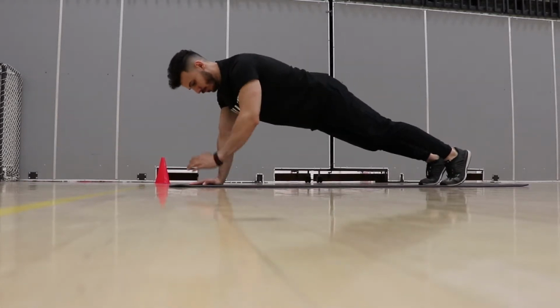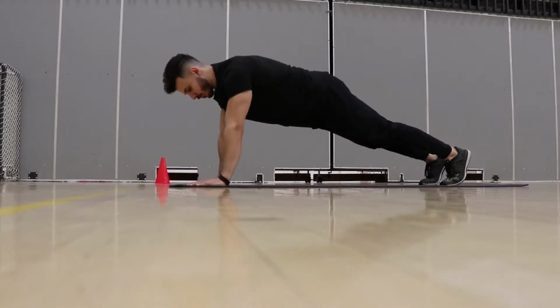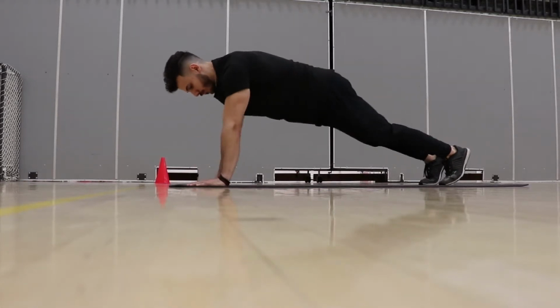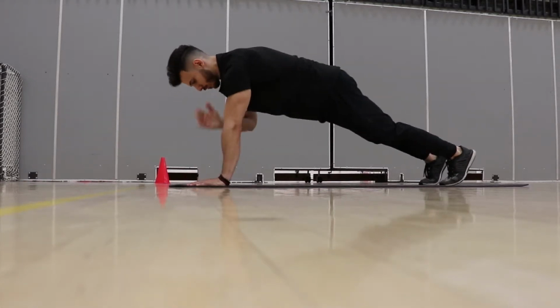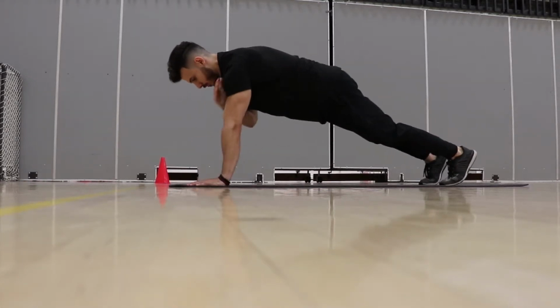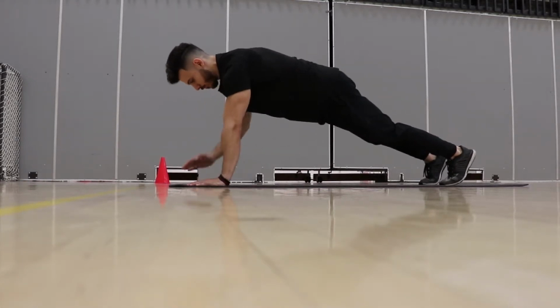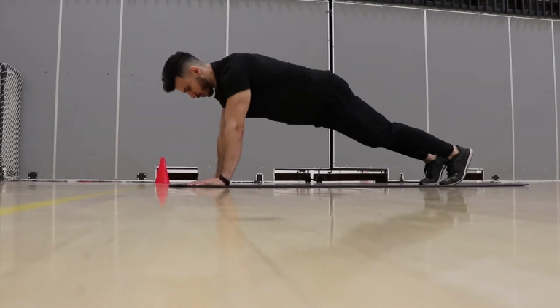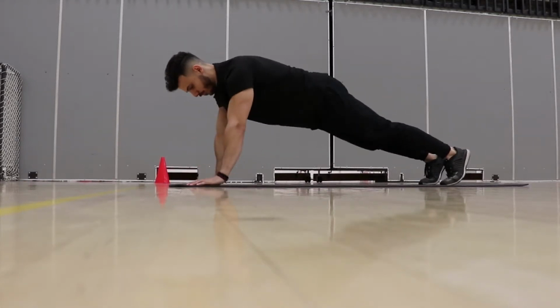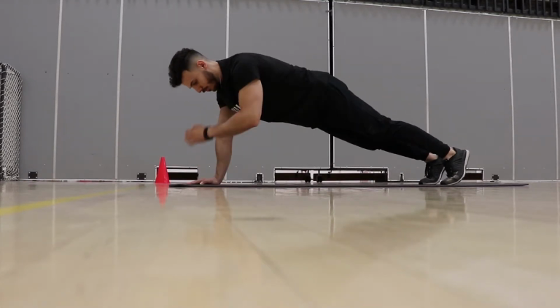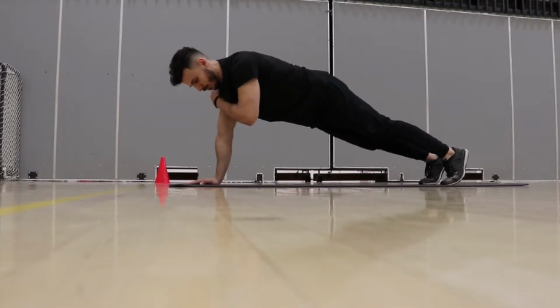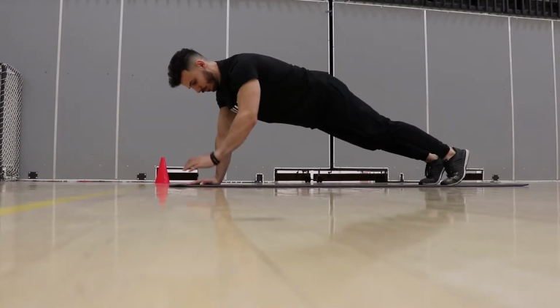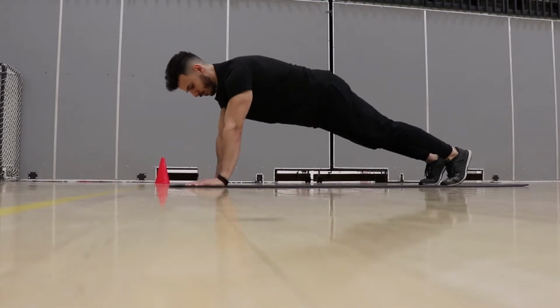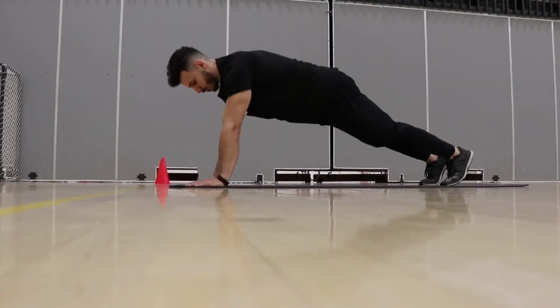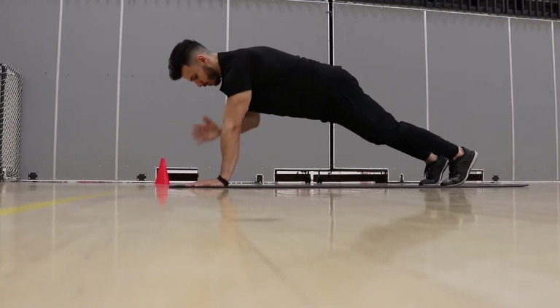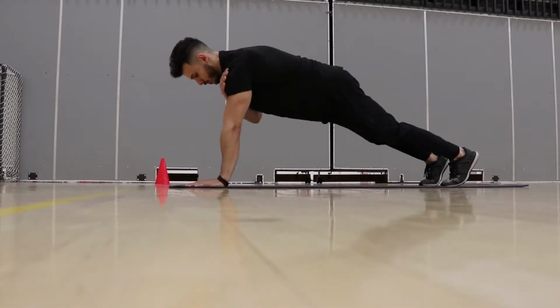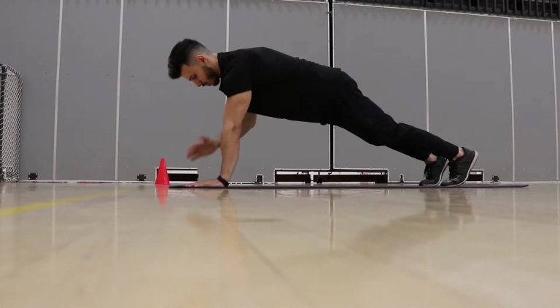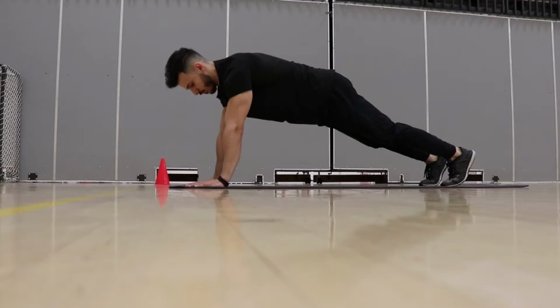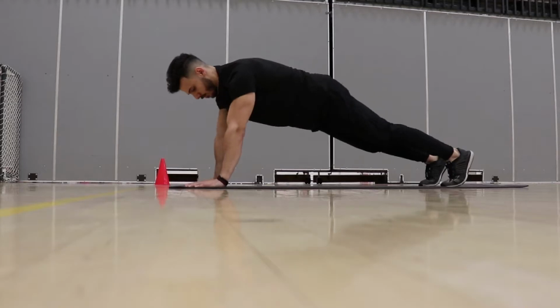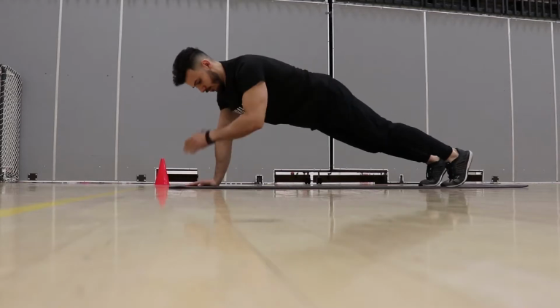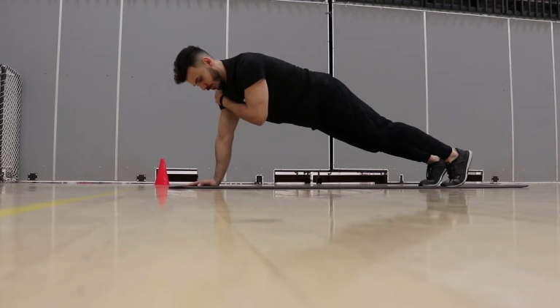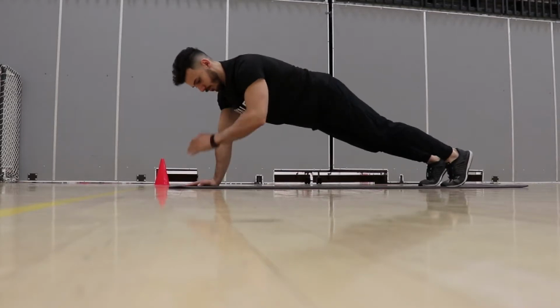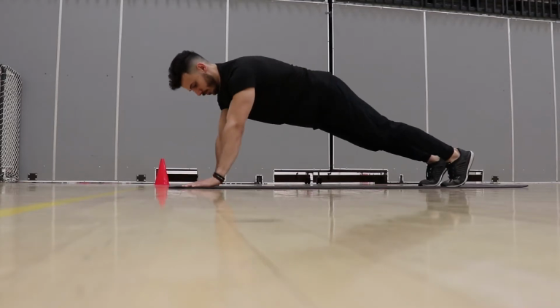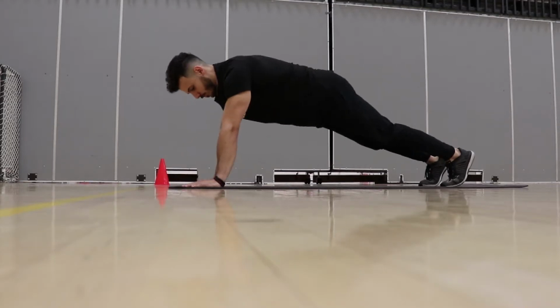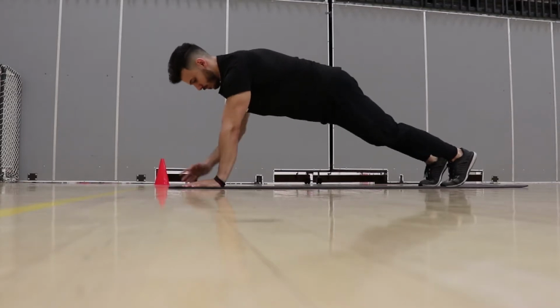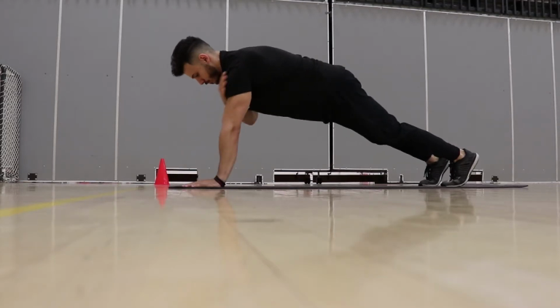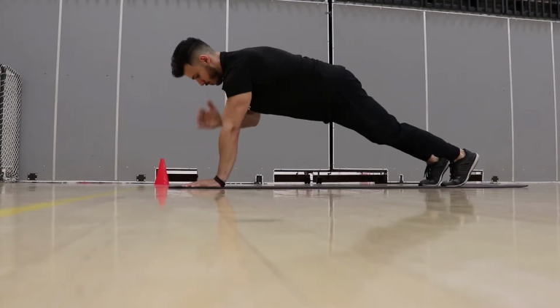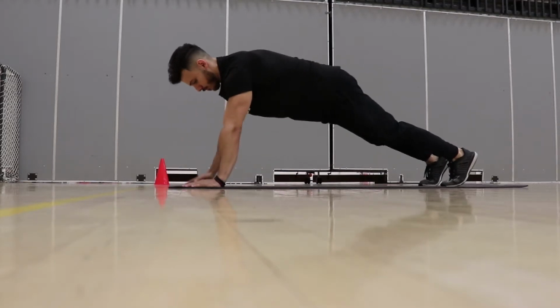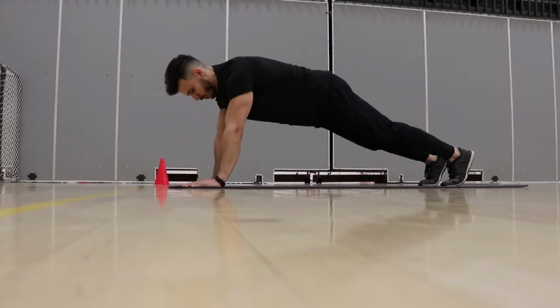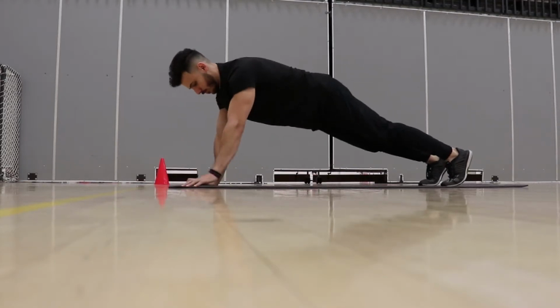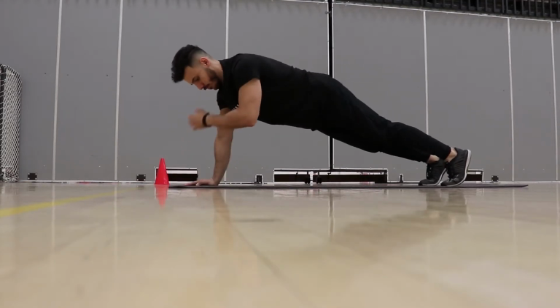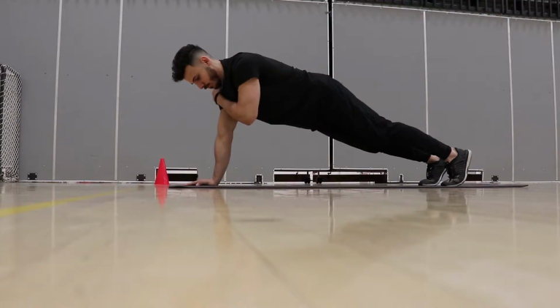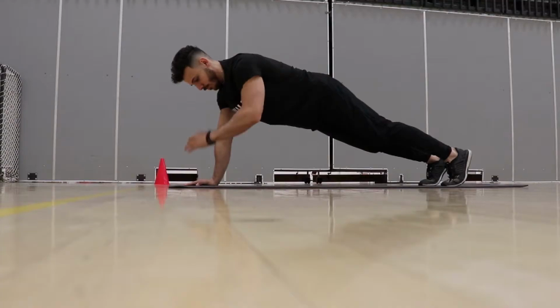Finish position. The rep is complete once your hand is returned to the floor and both arms are aligned.